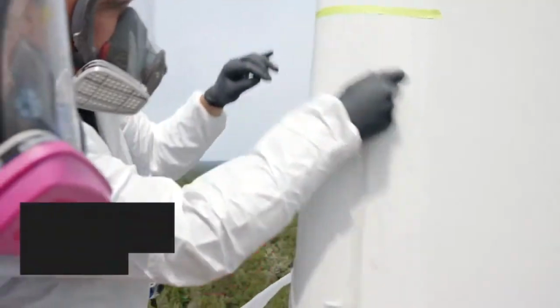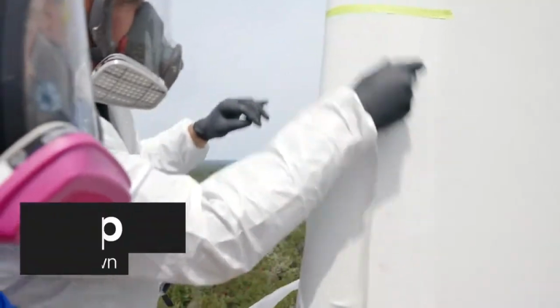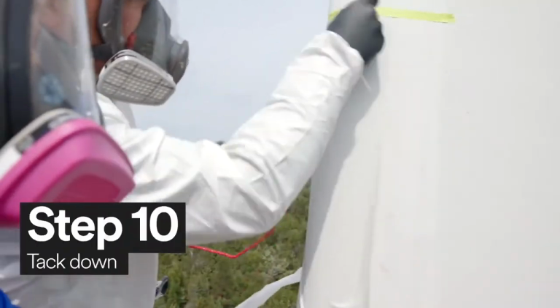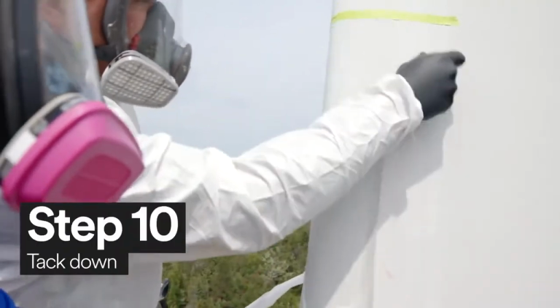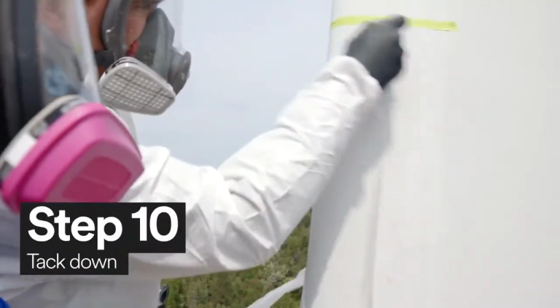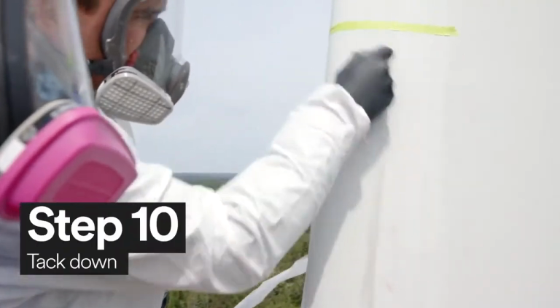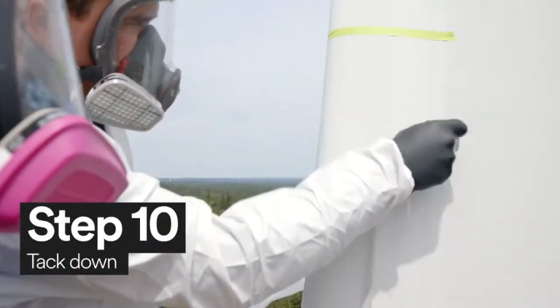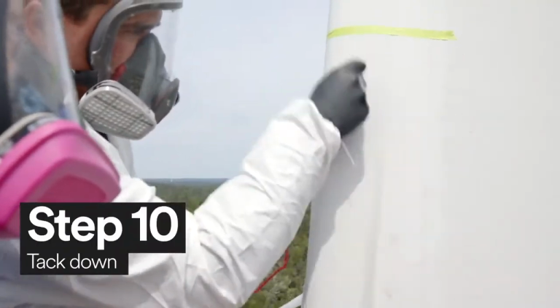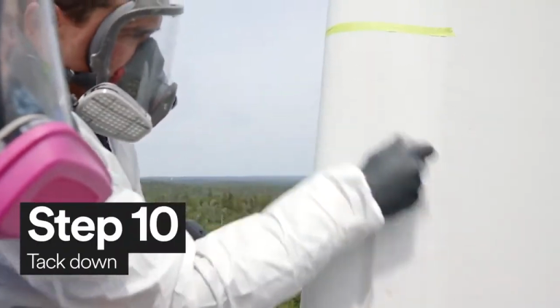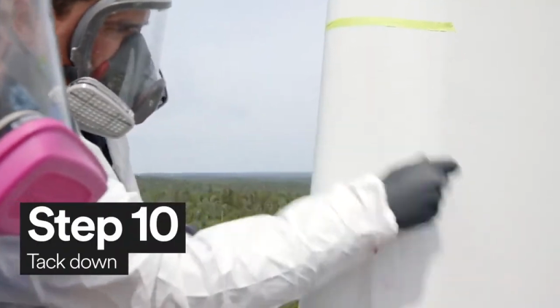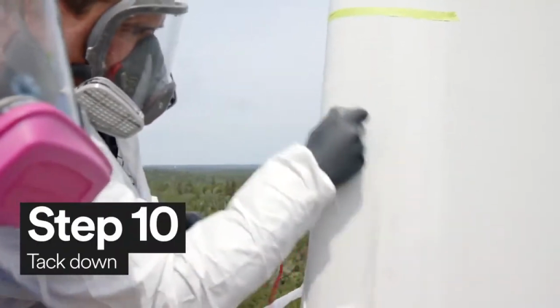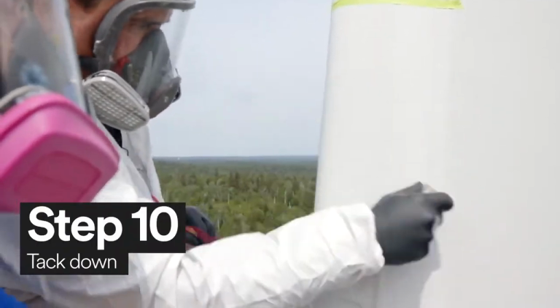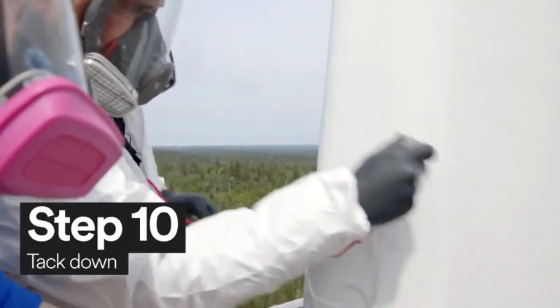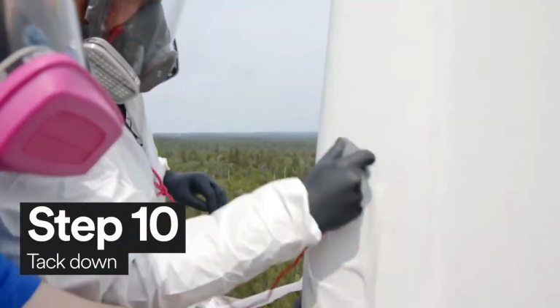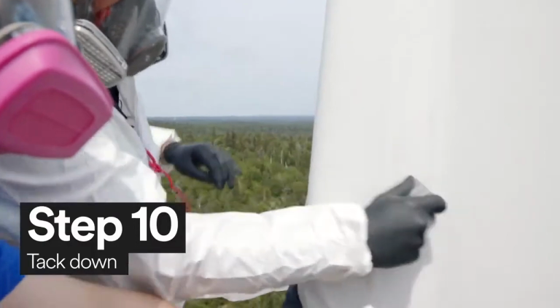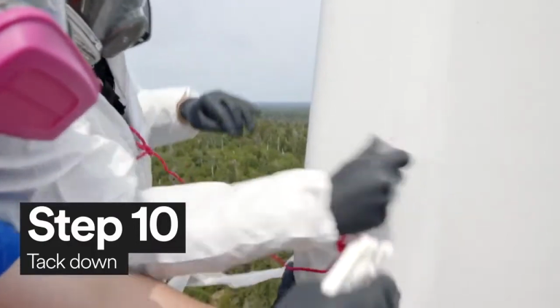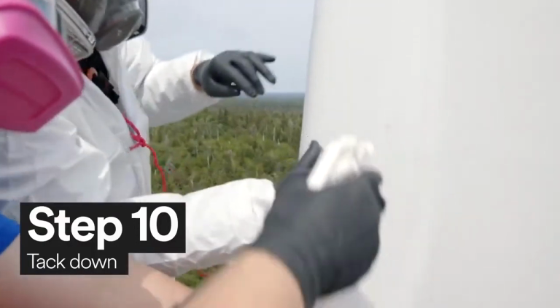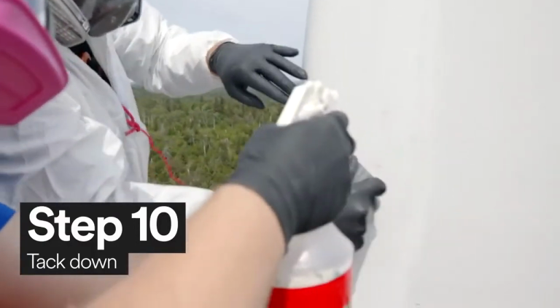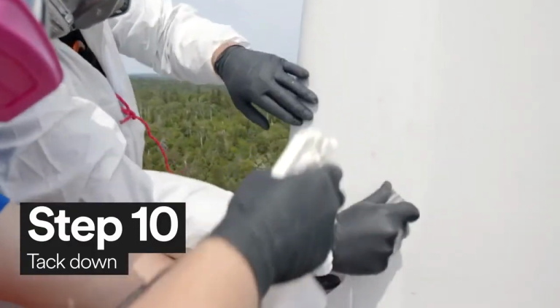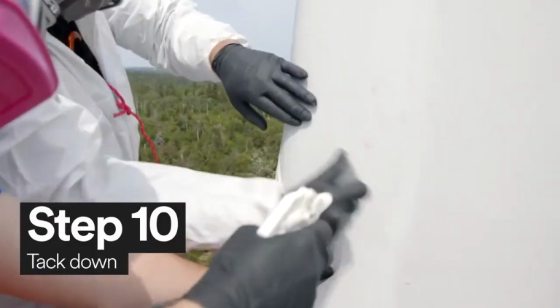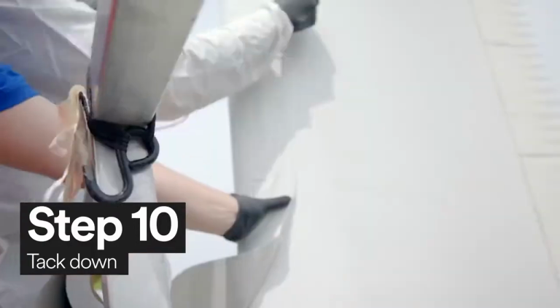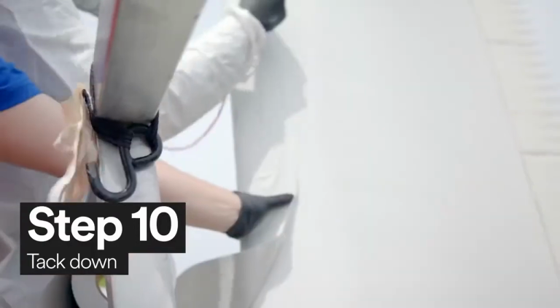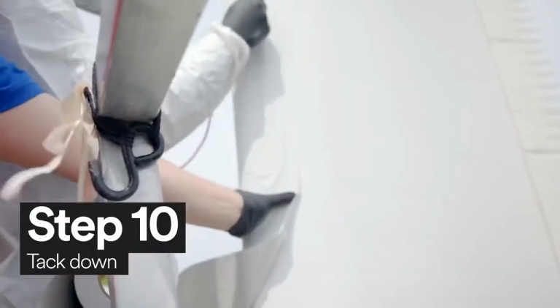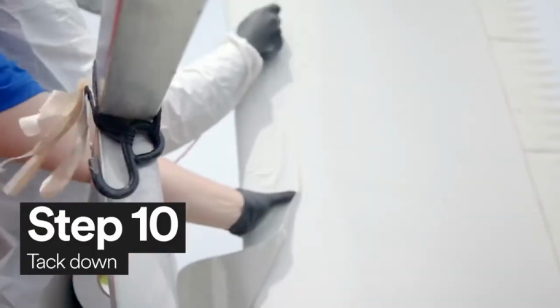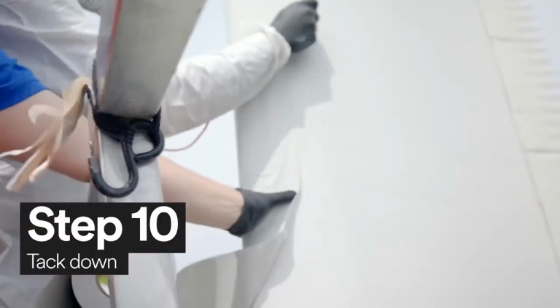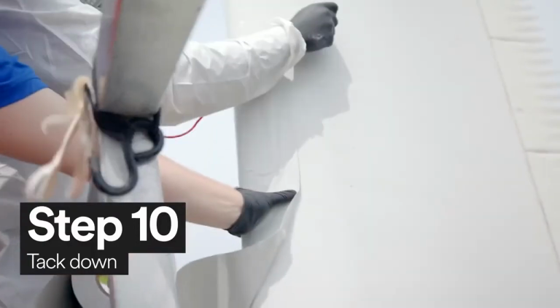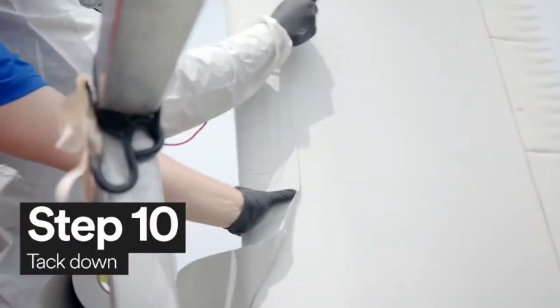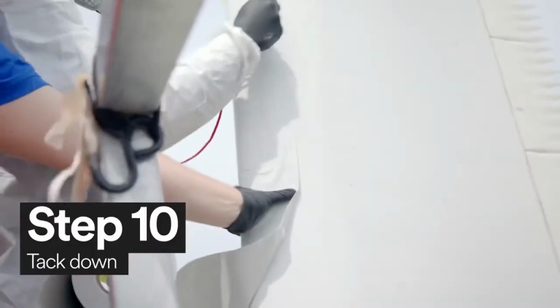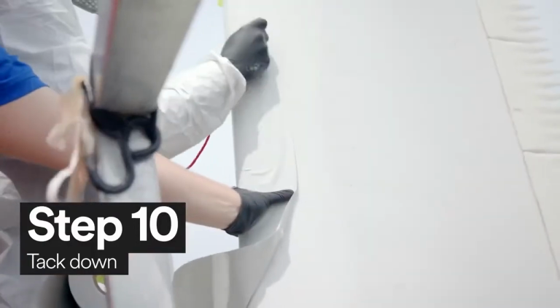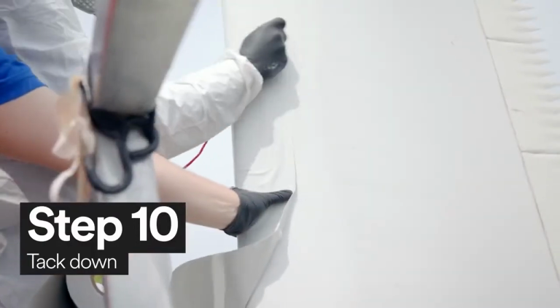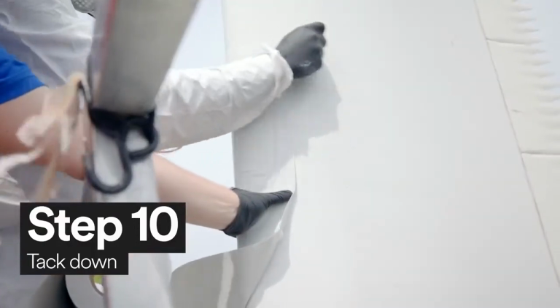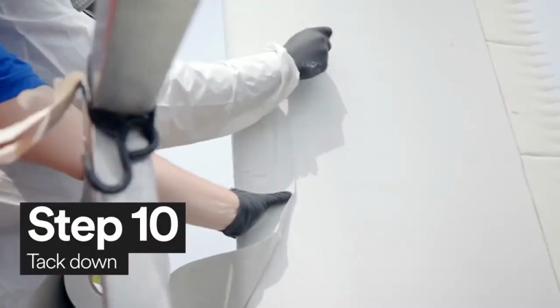After you've sprayed the sticky side of the 3M wind blade protection tape, you're now ready to tack down the tape.